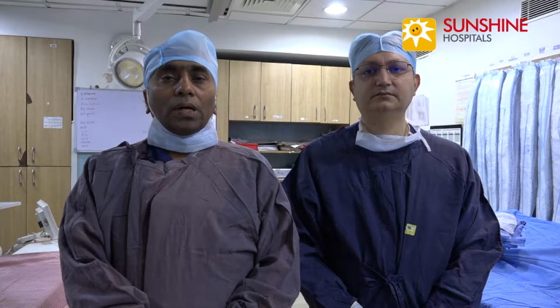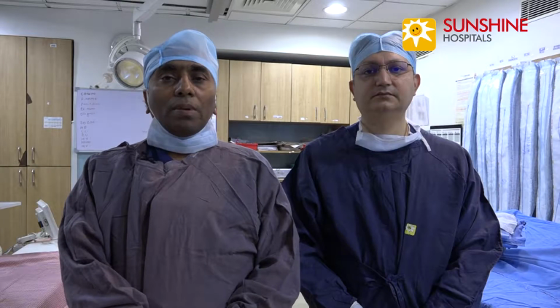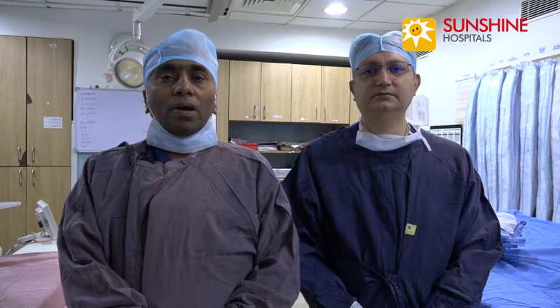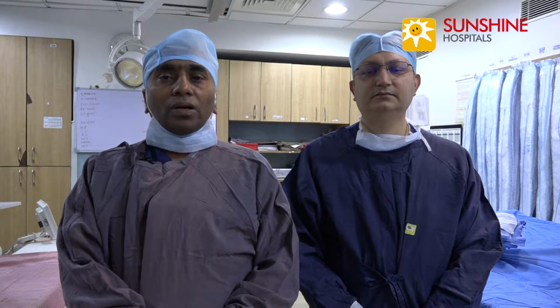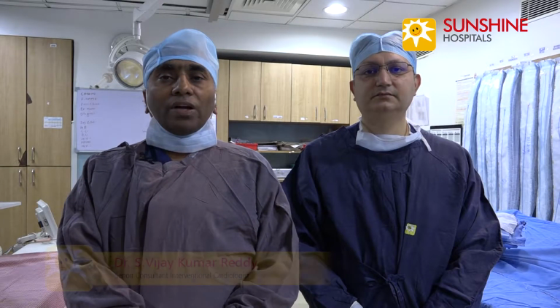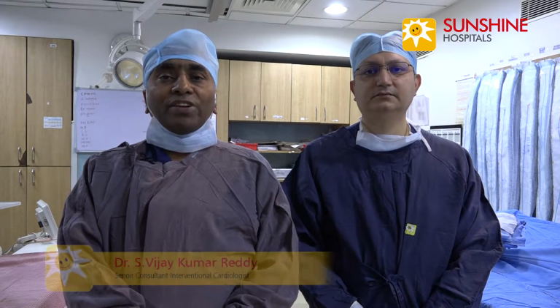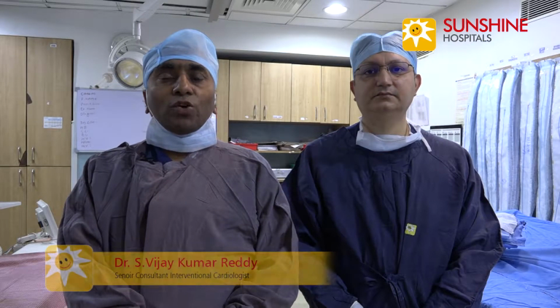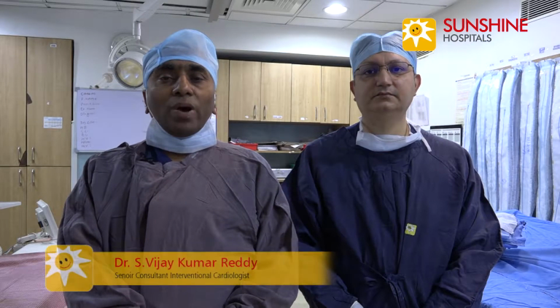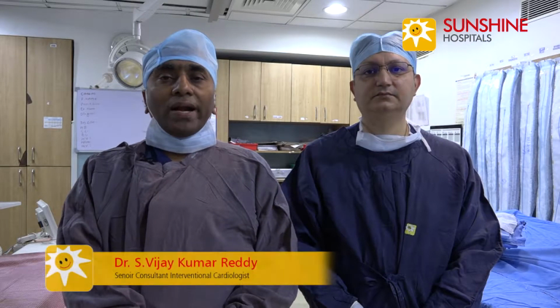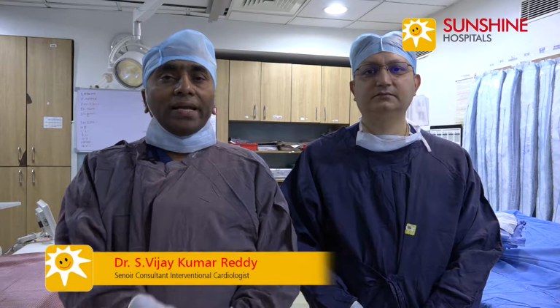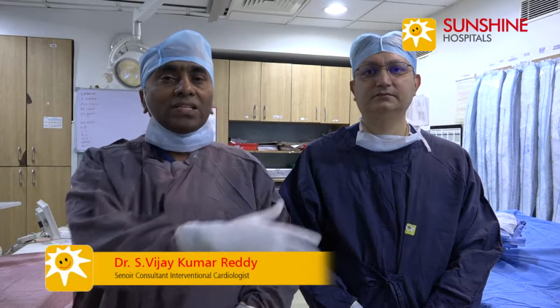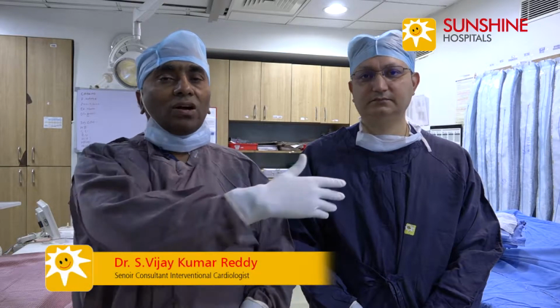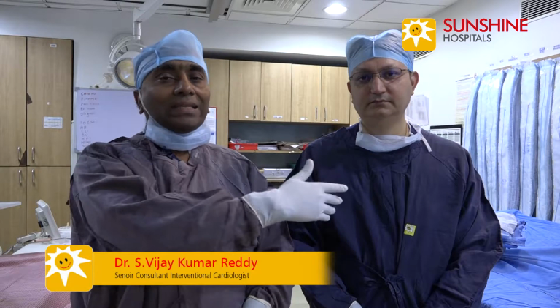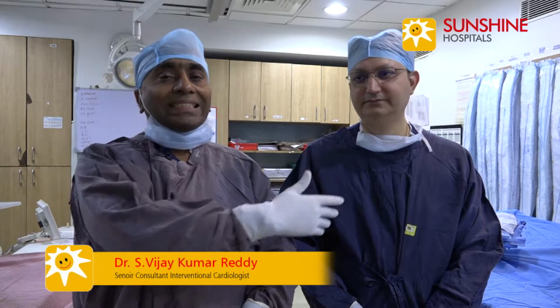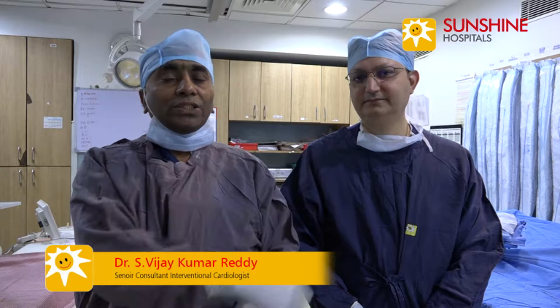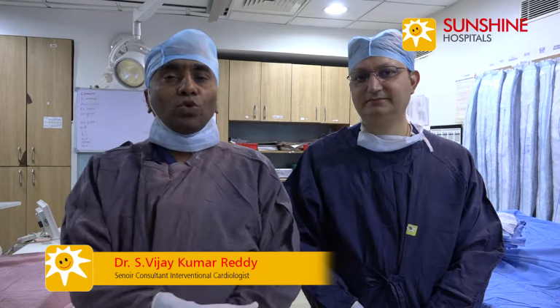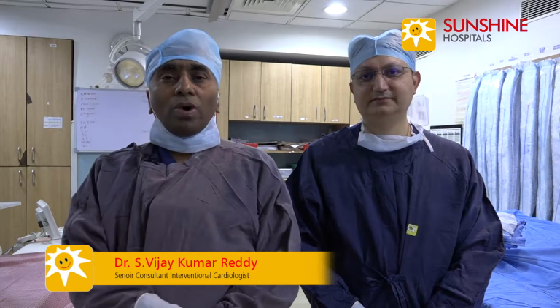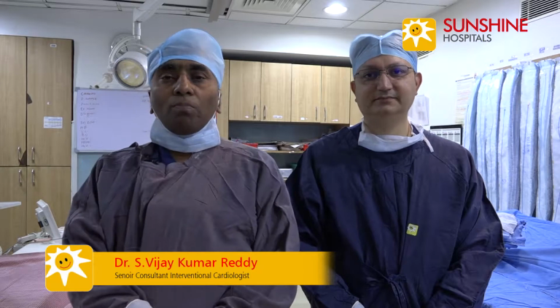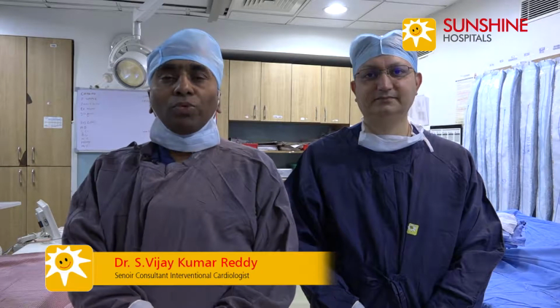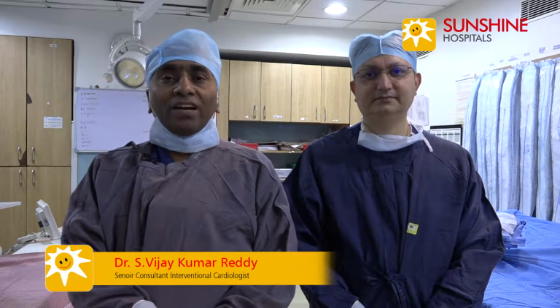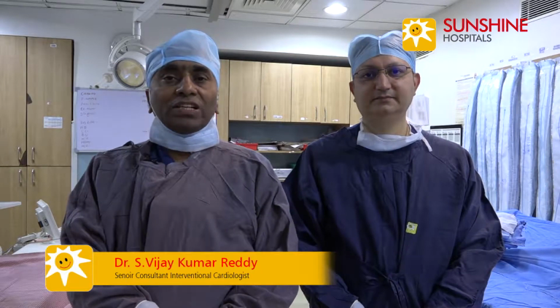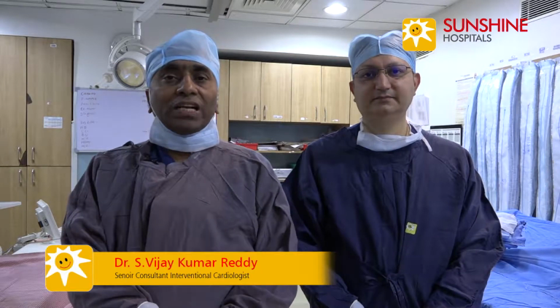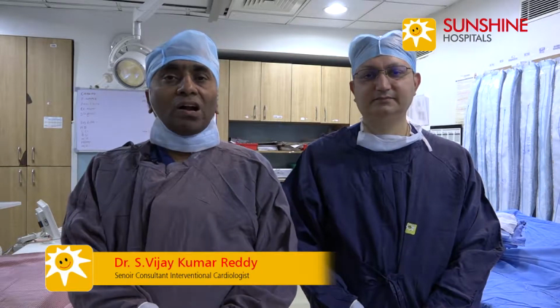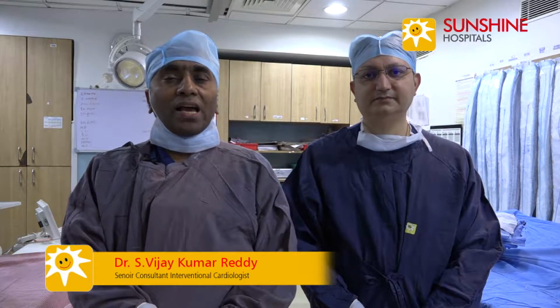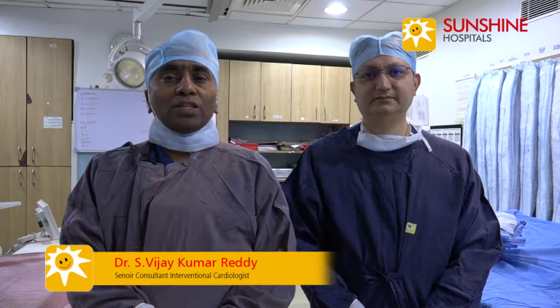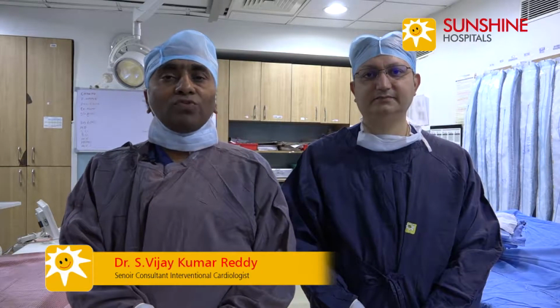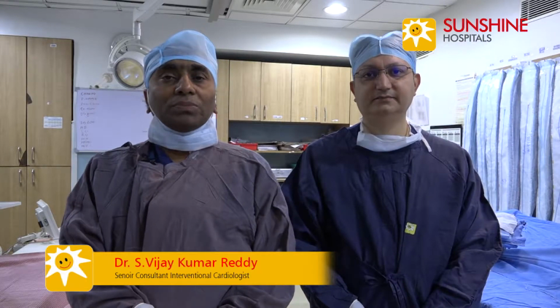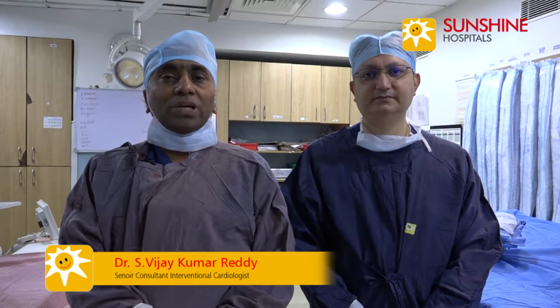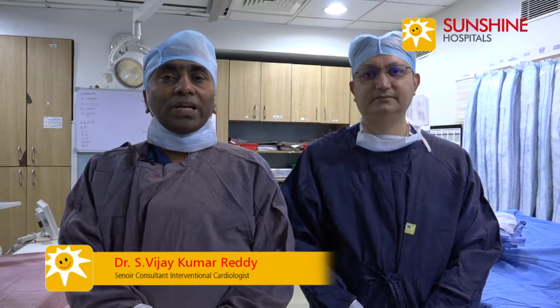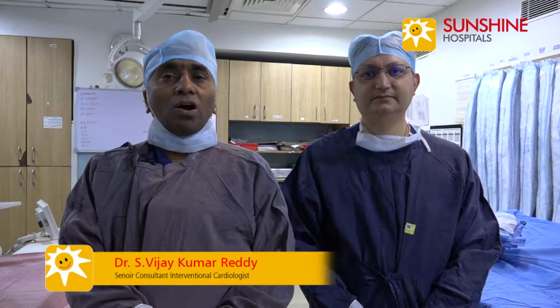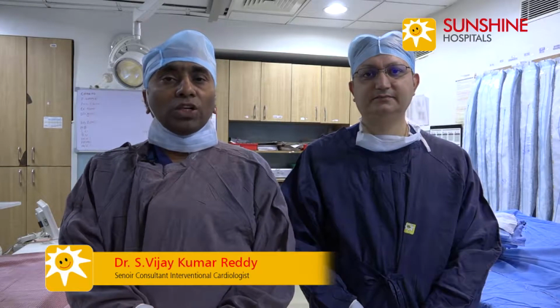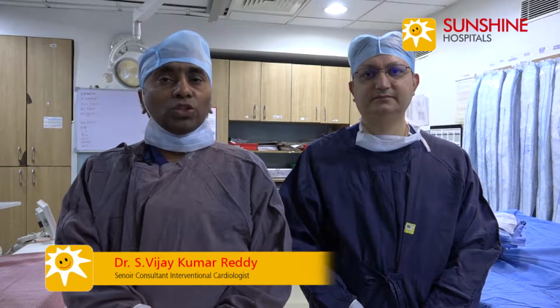I am Dr. Vijay Kumar Reddy, and he is Dr. Sanjeev Kumar, both interventional cardiologists from Sunshine Heart Institute.